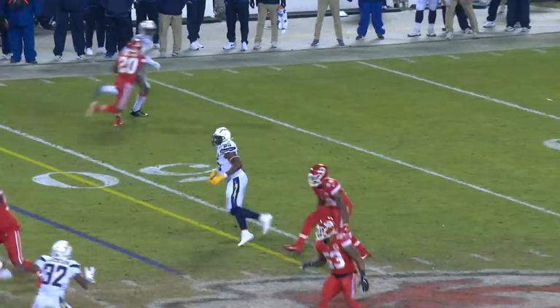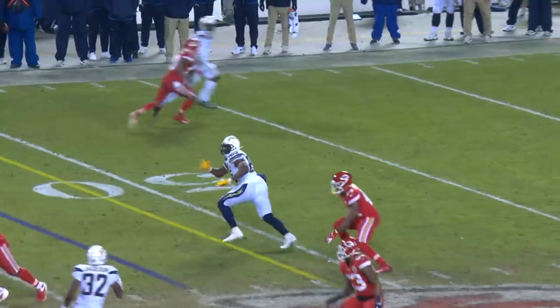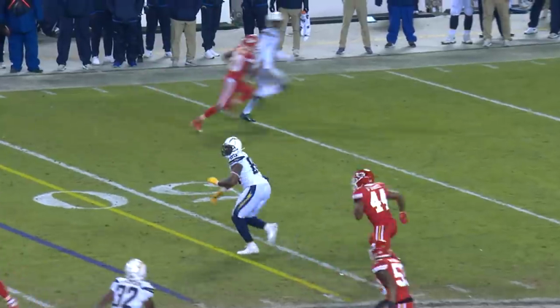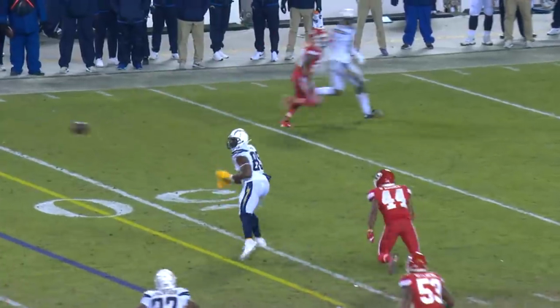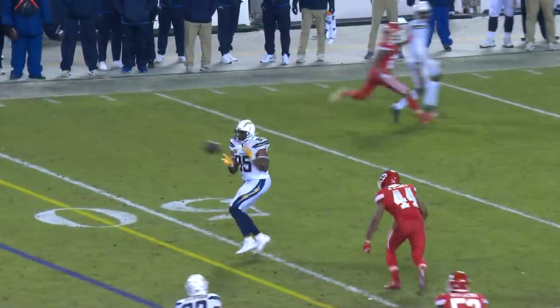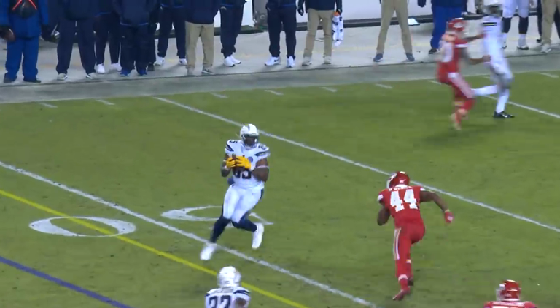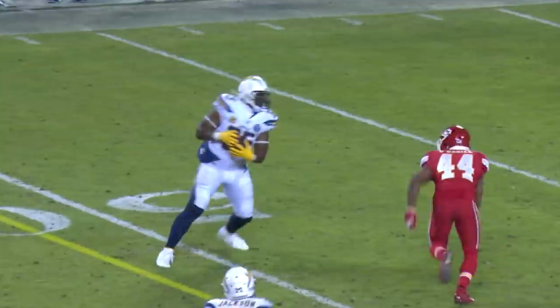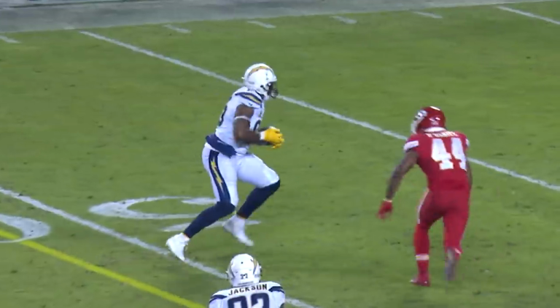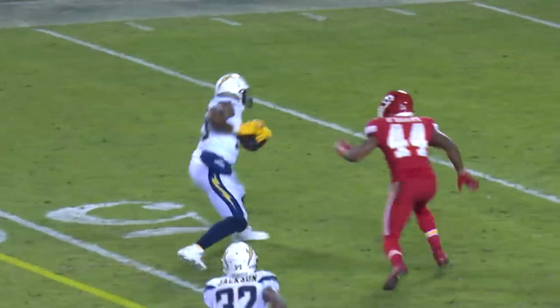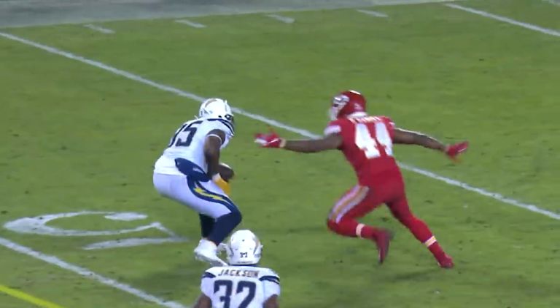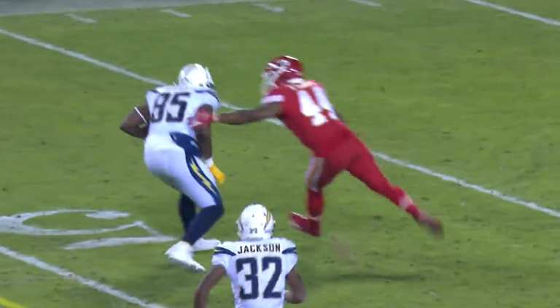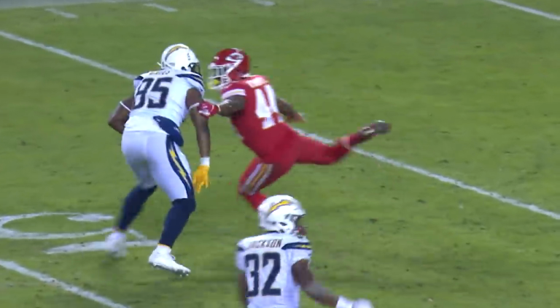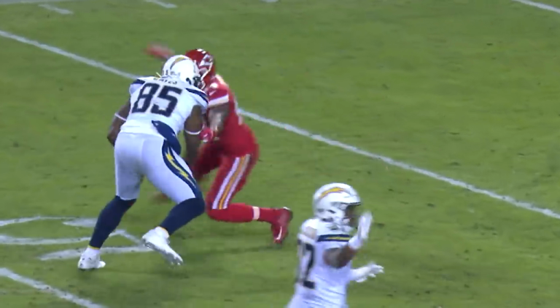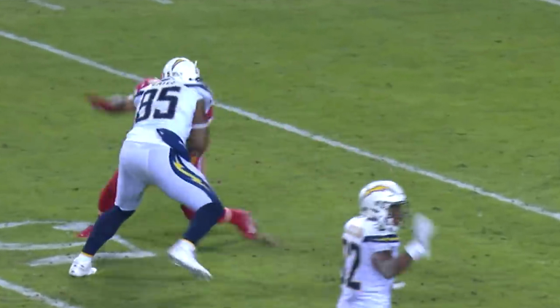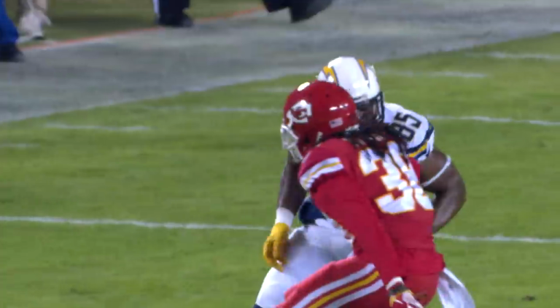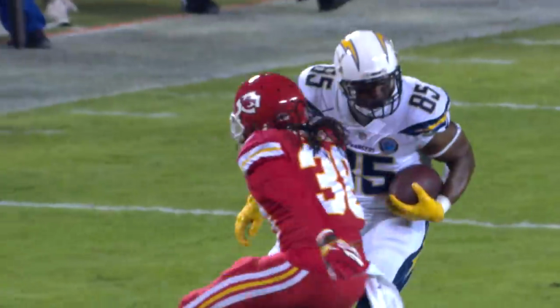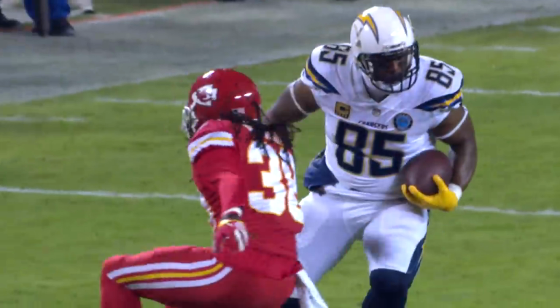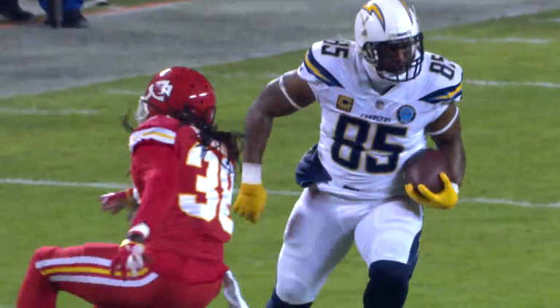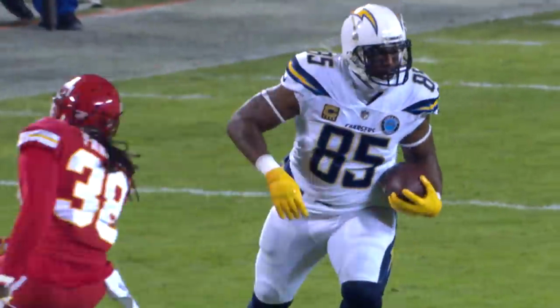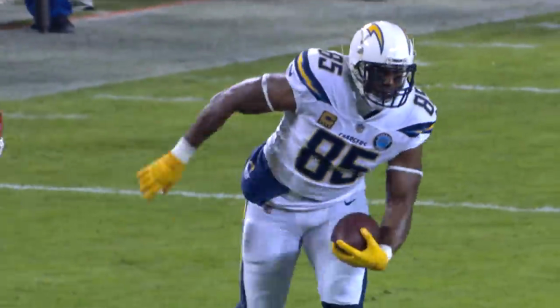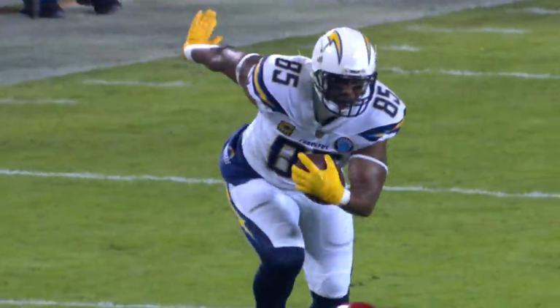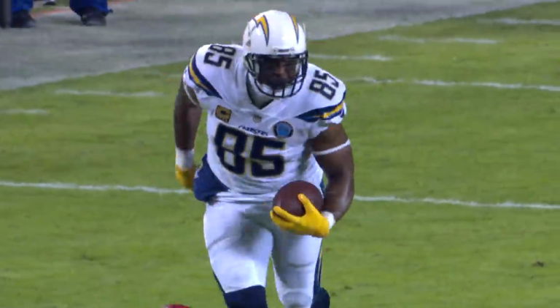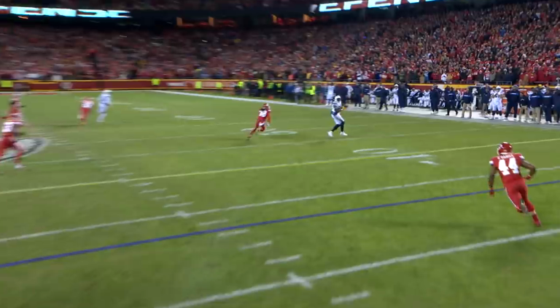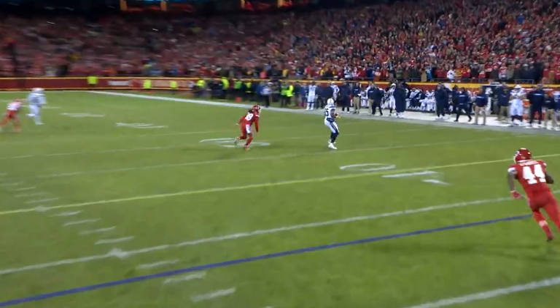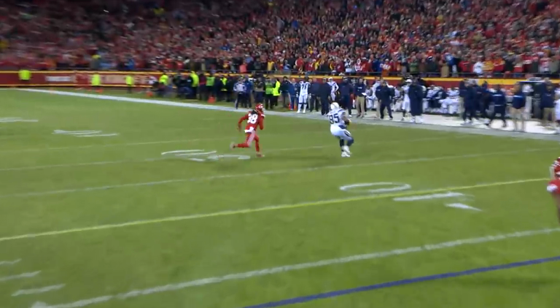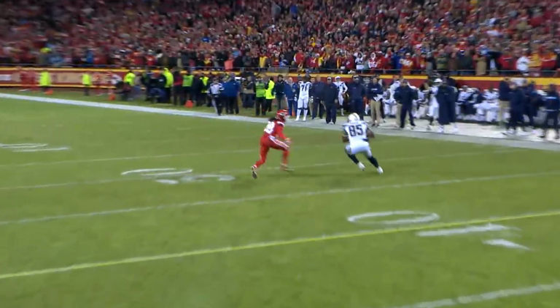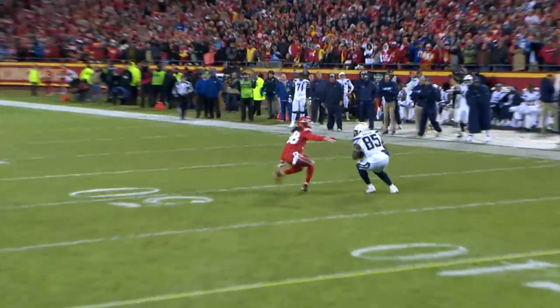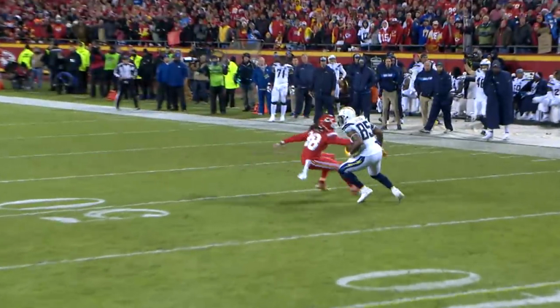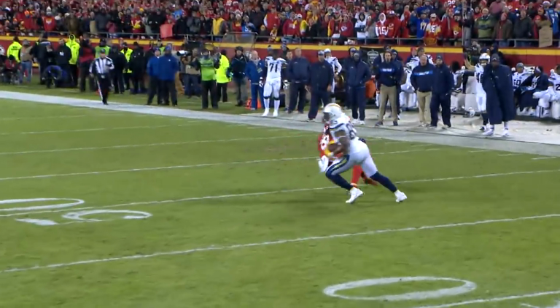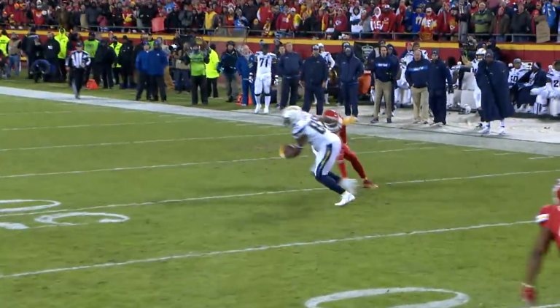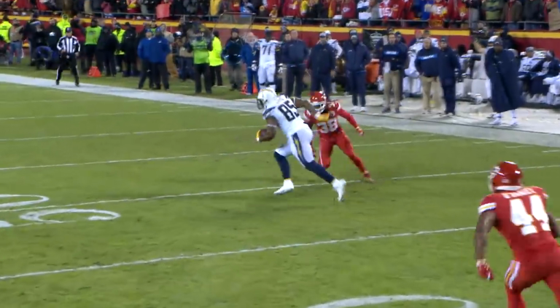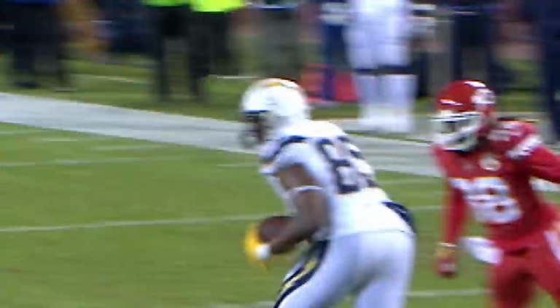Rivers. Gates. Antonio Gates with a move — the 38-year-old.